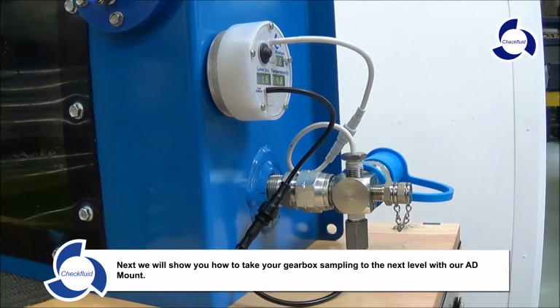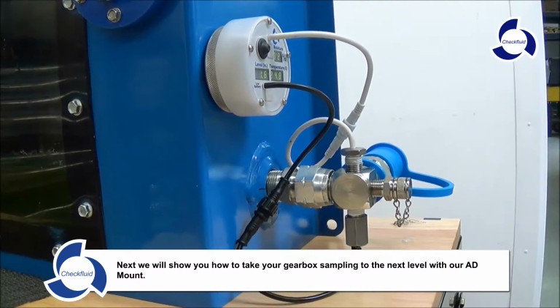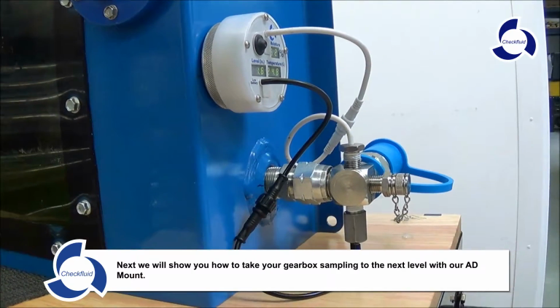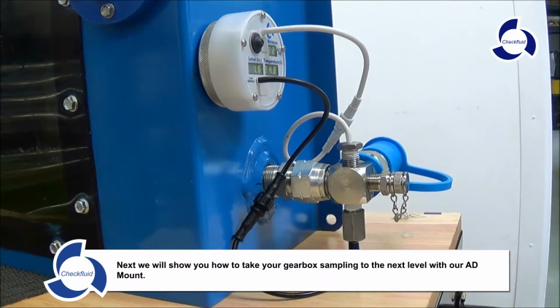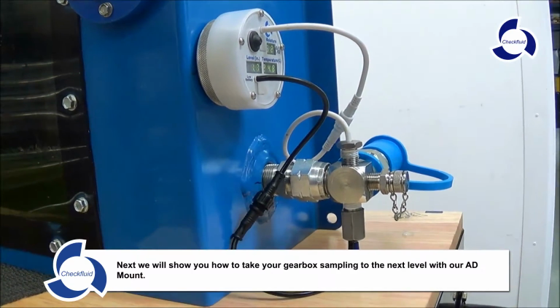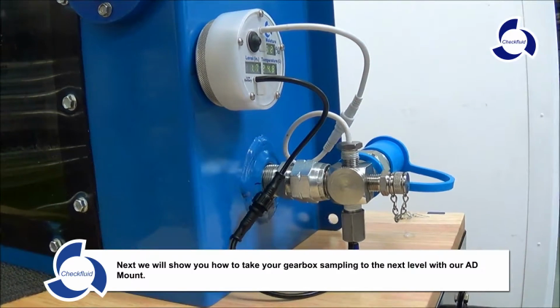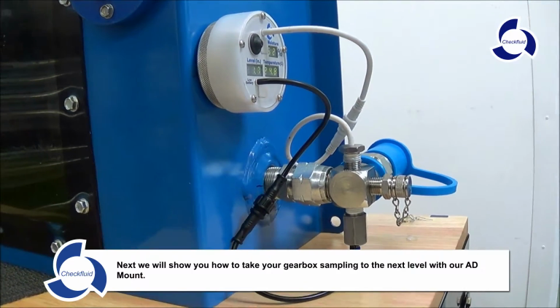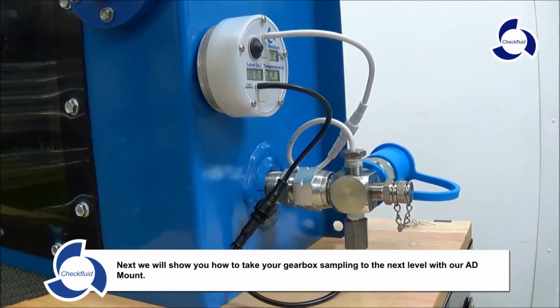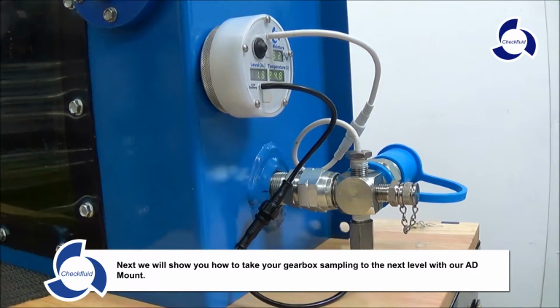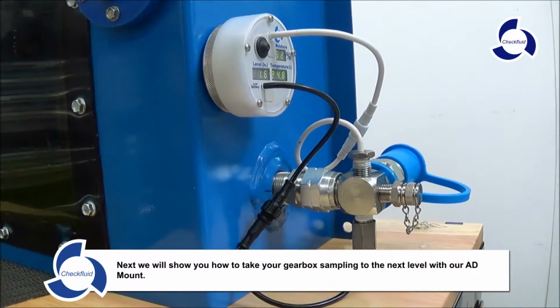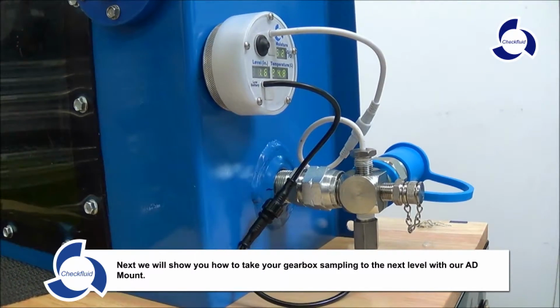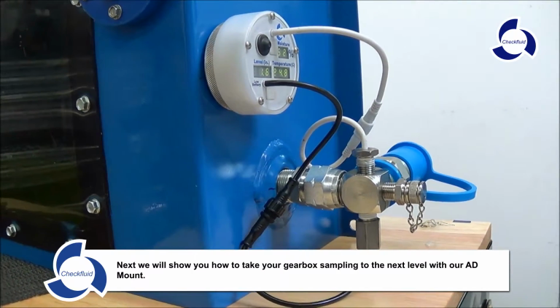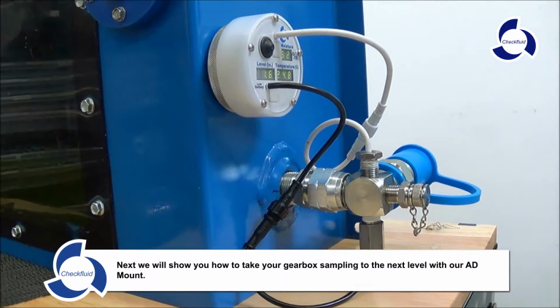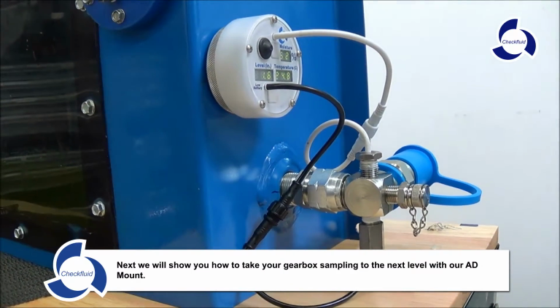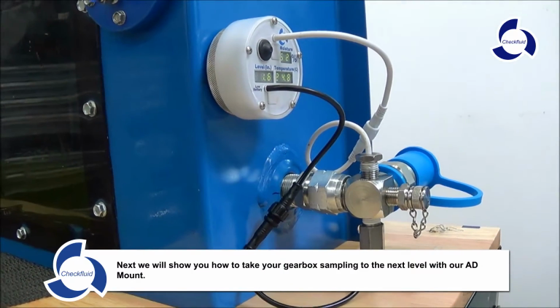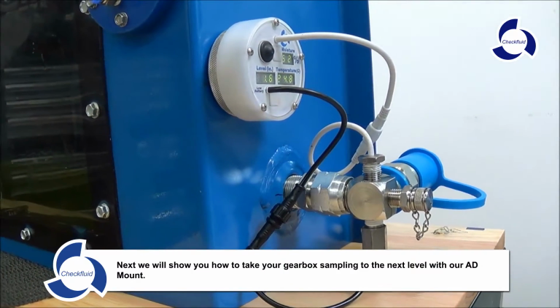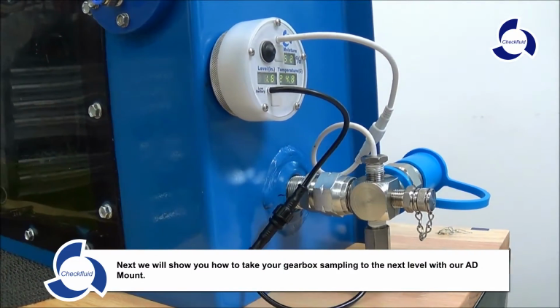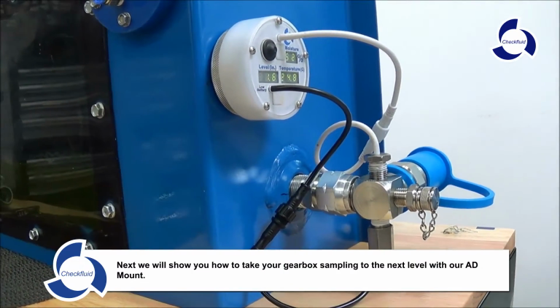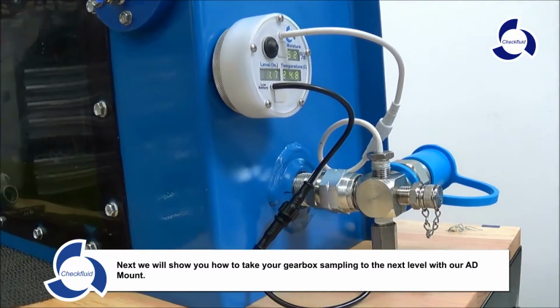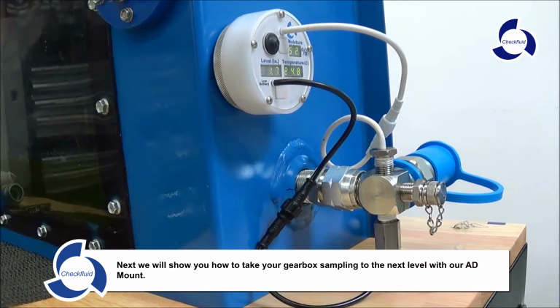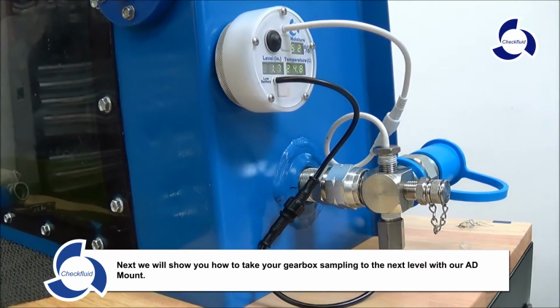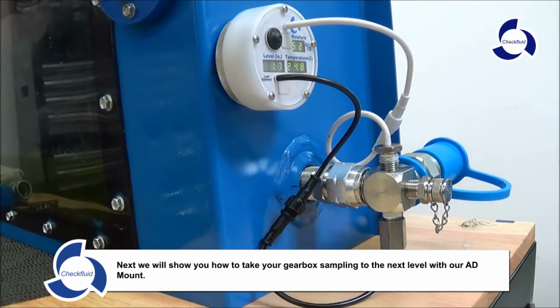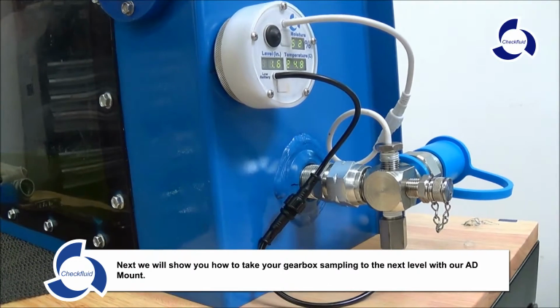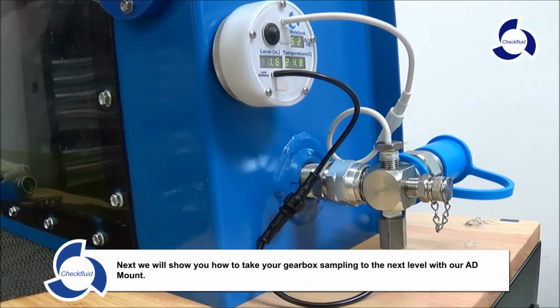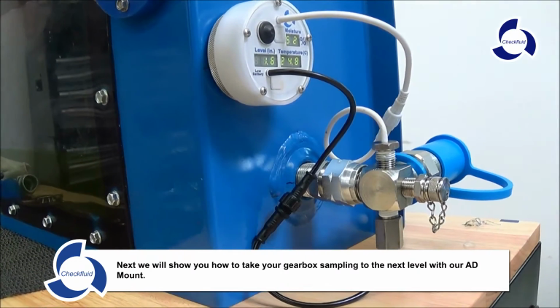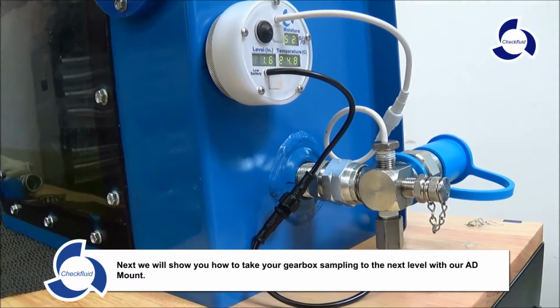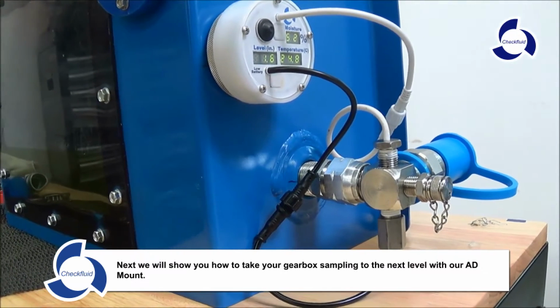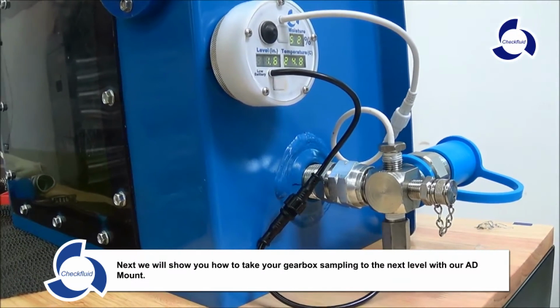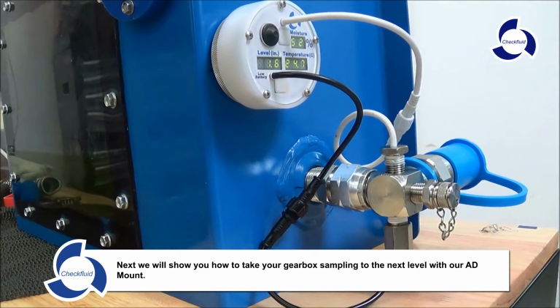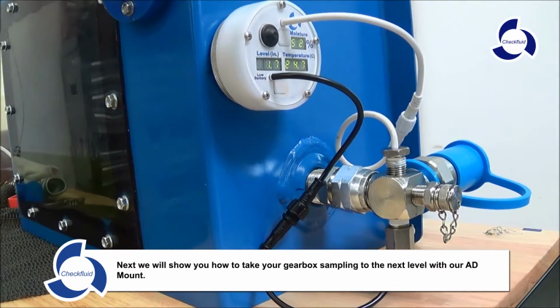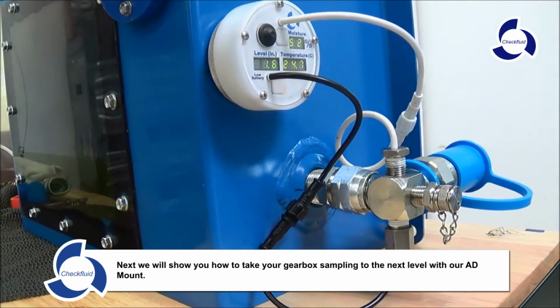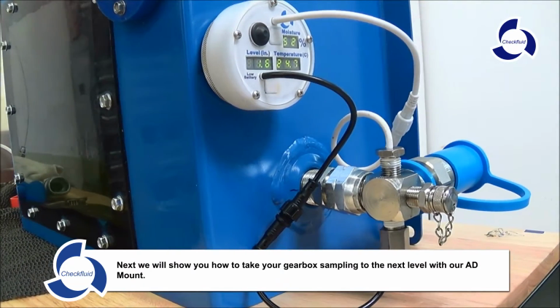Next, we will show you how to take your gearbox sampling to the next level with our AD mount.